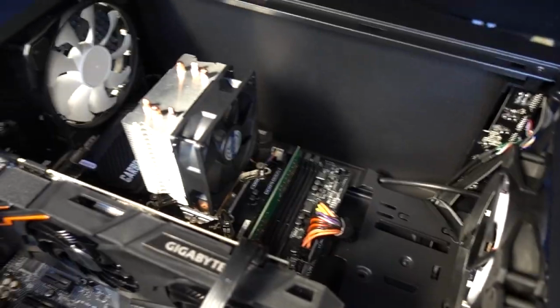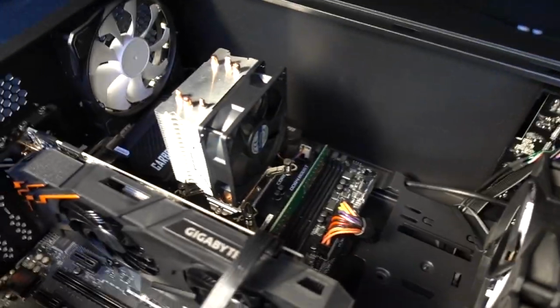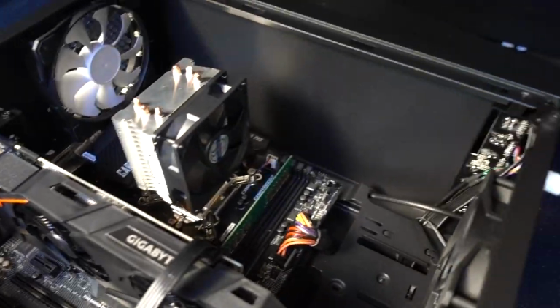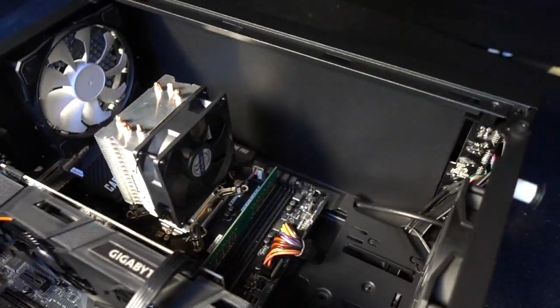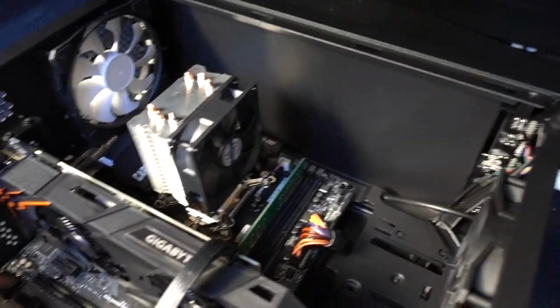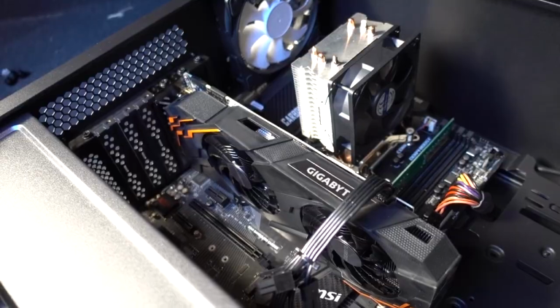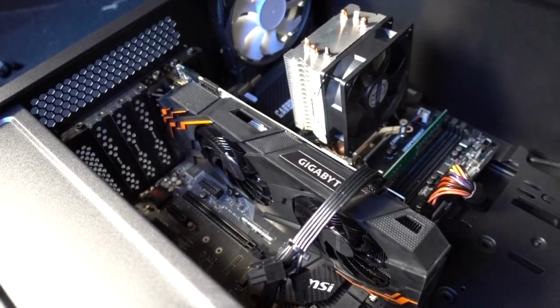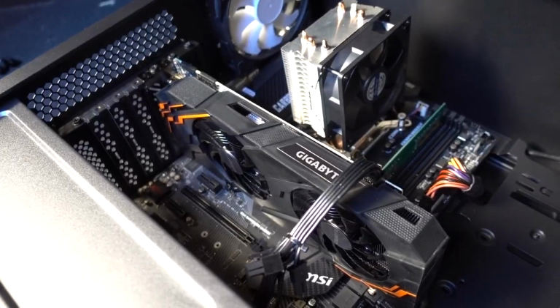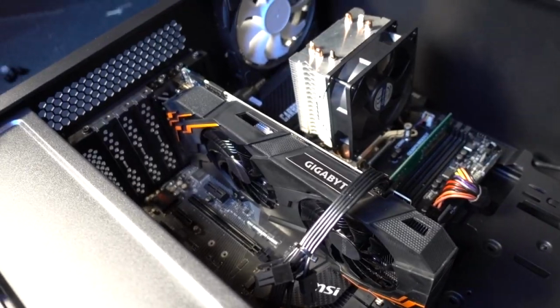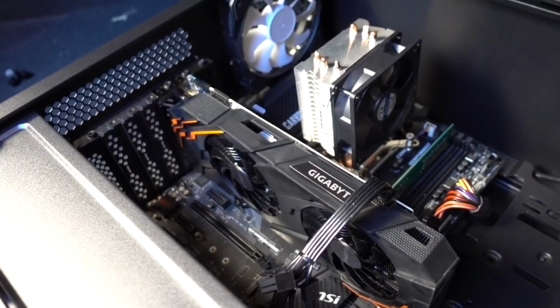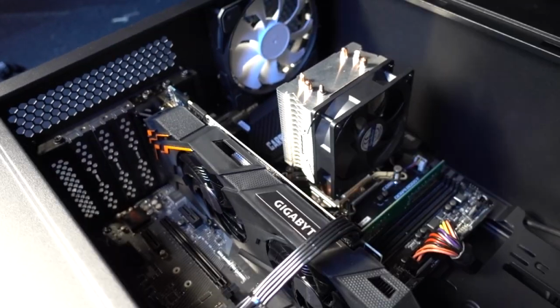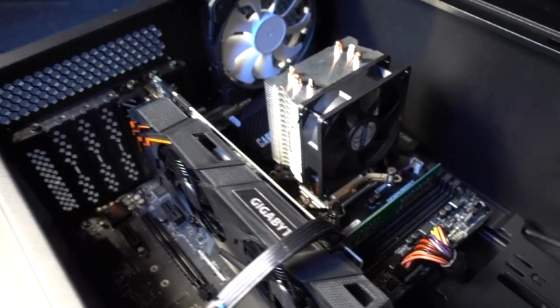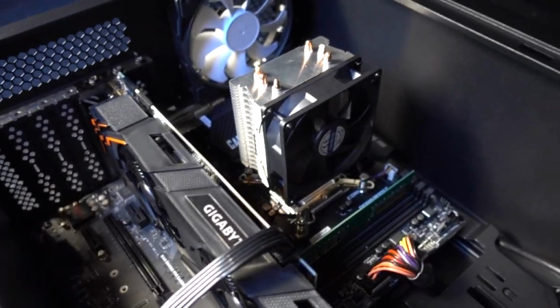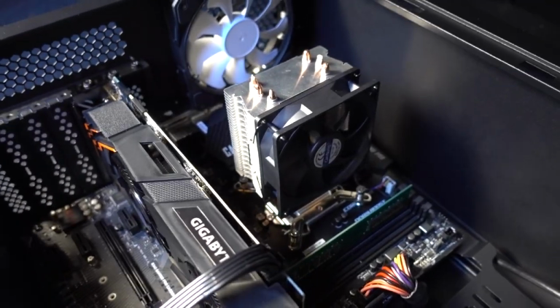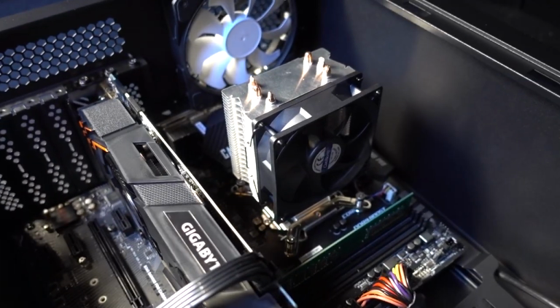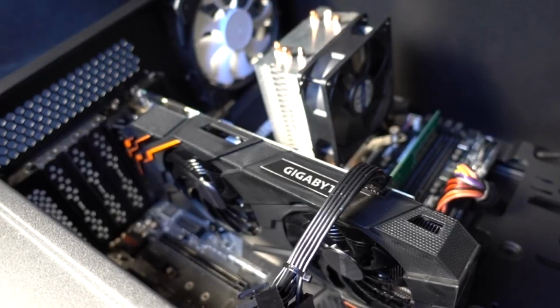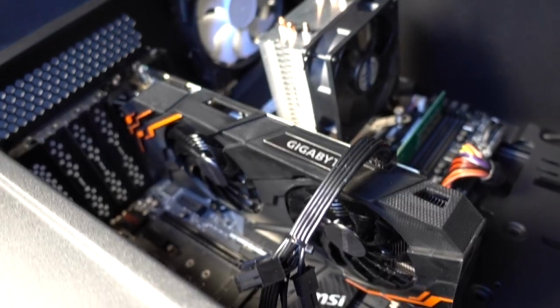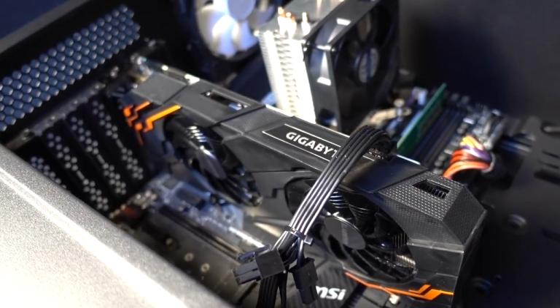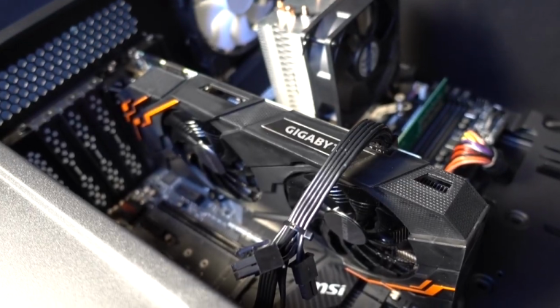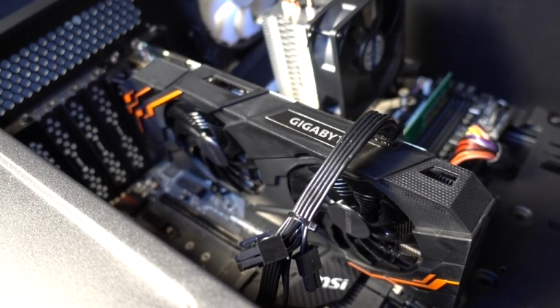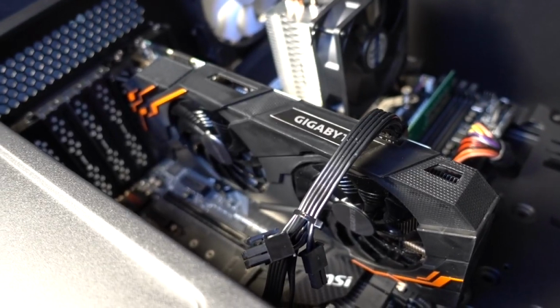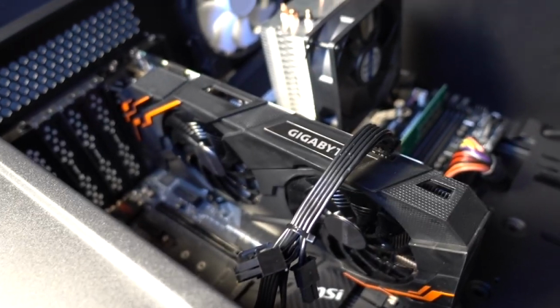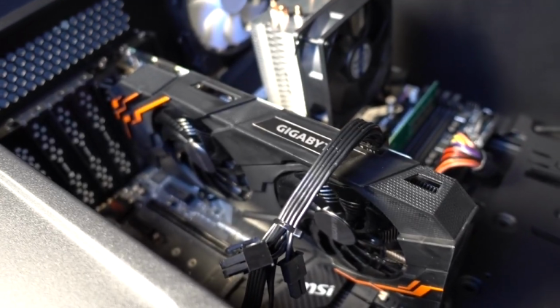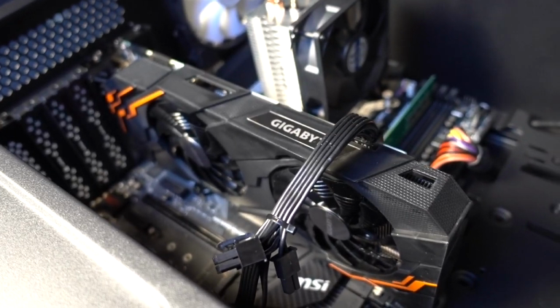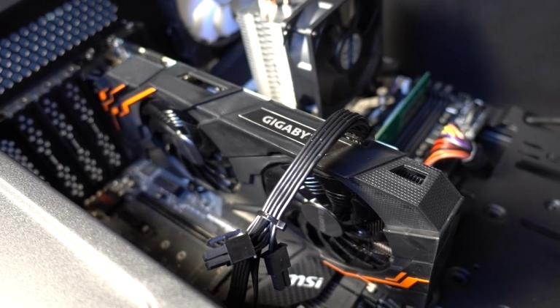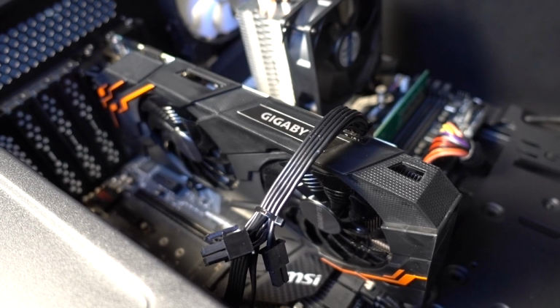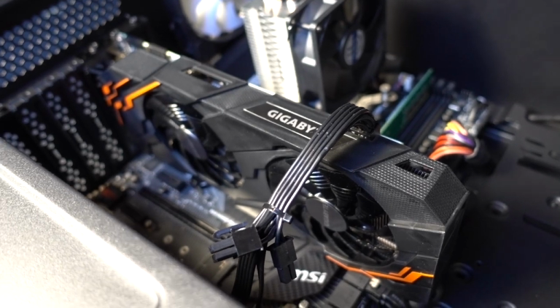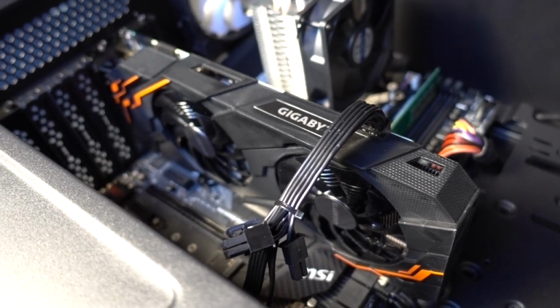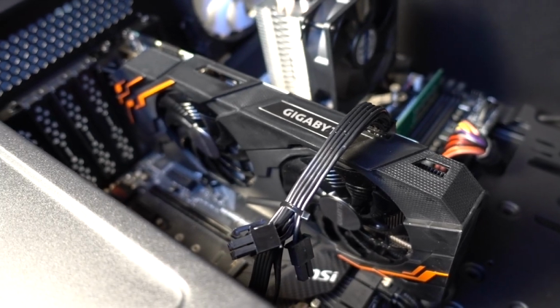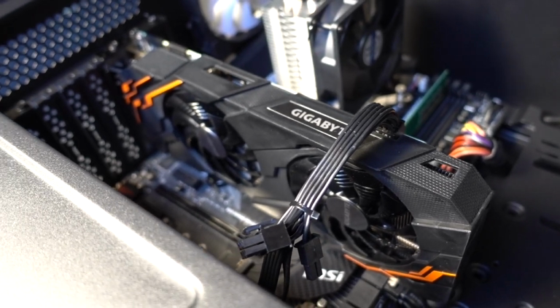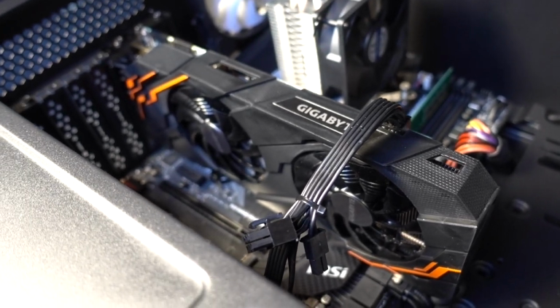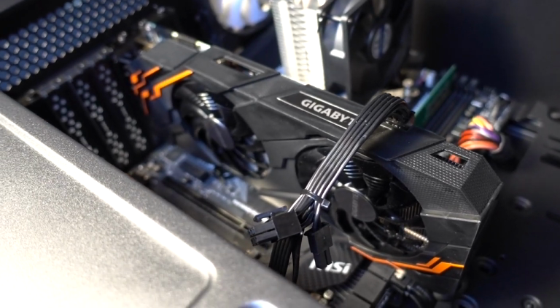Actually looks fine. The GPU's plugged in, so it's already better than how it came out of the box.